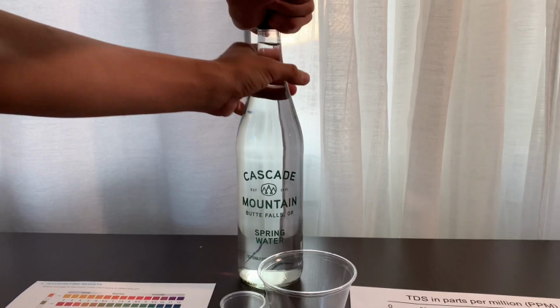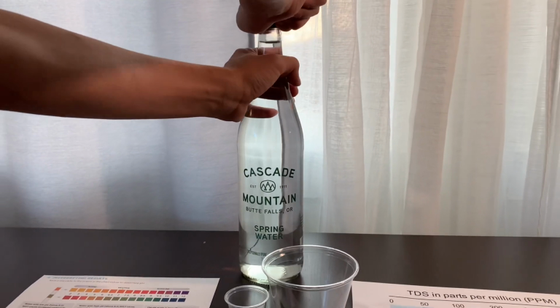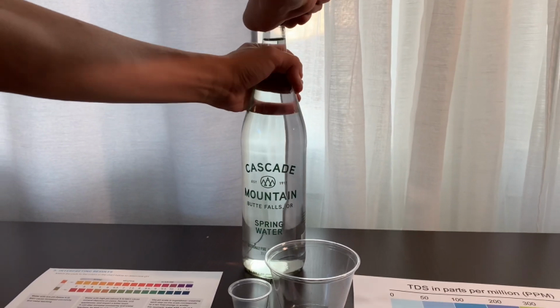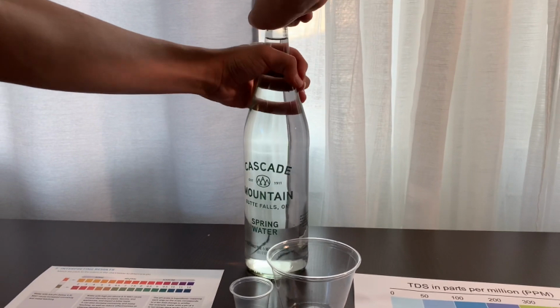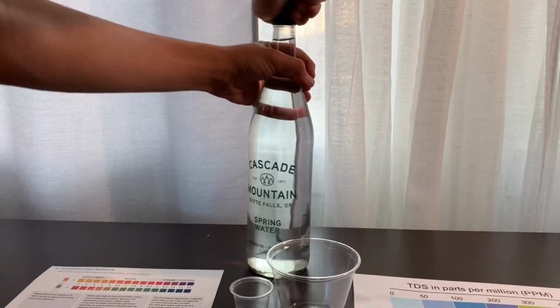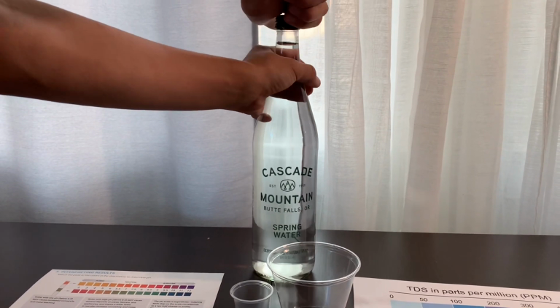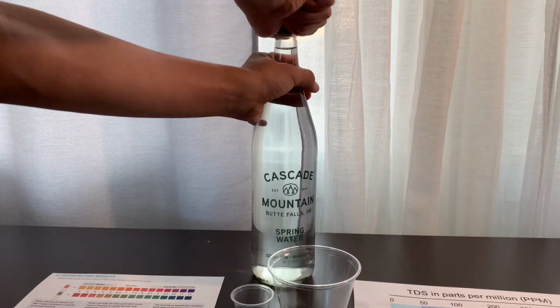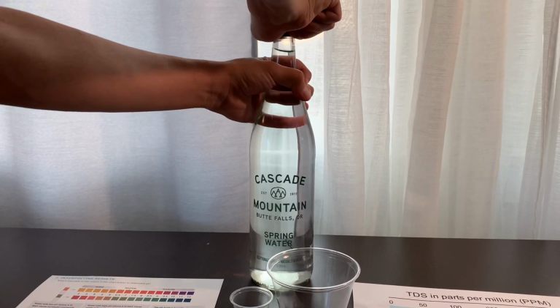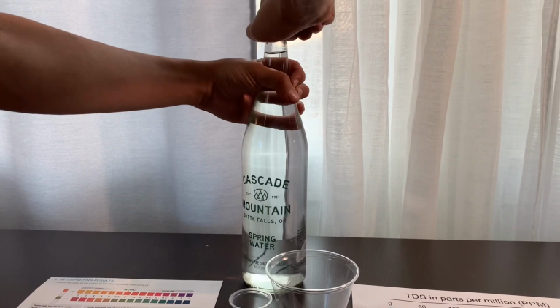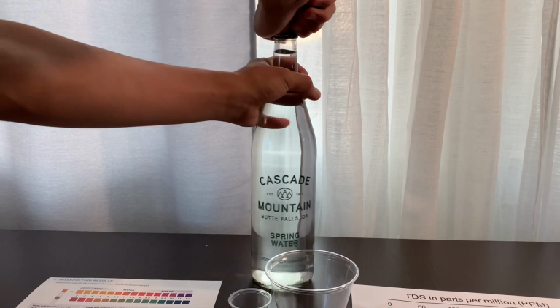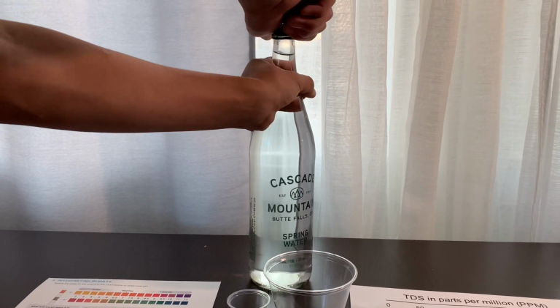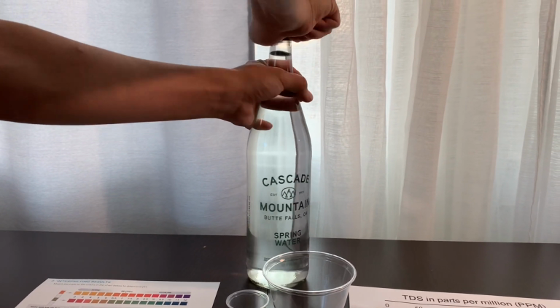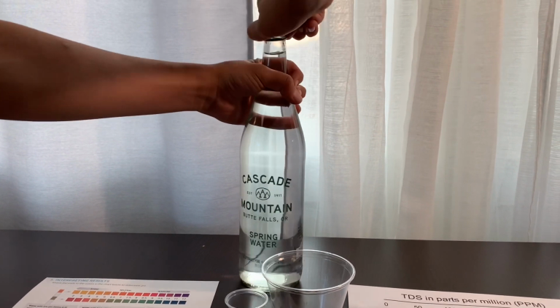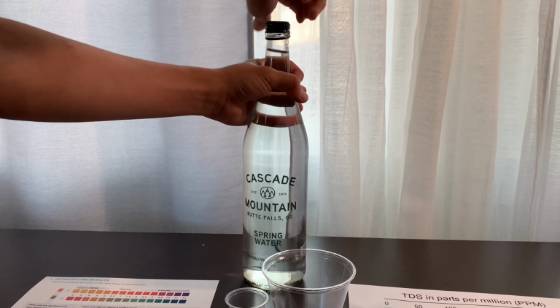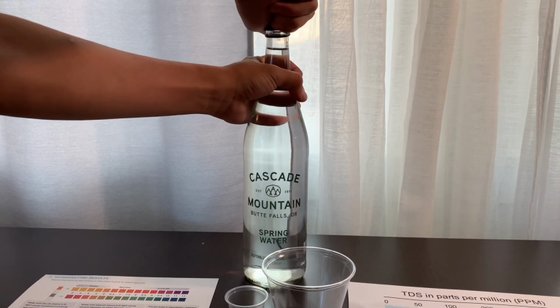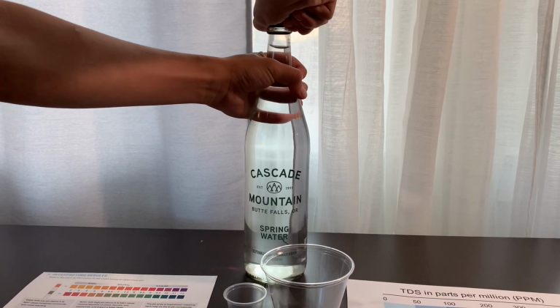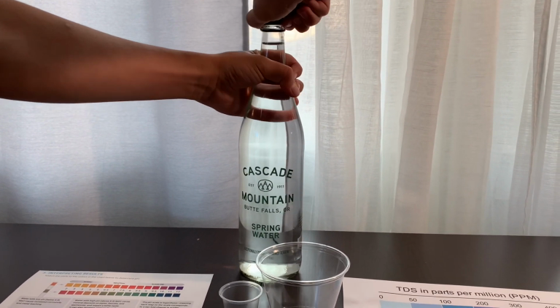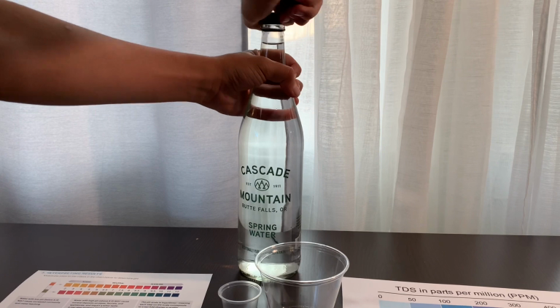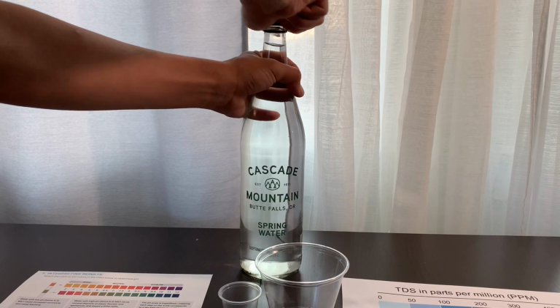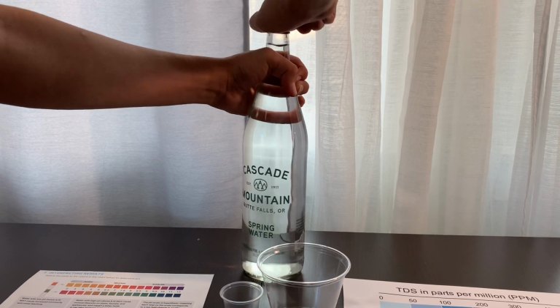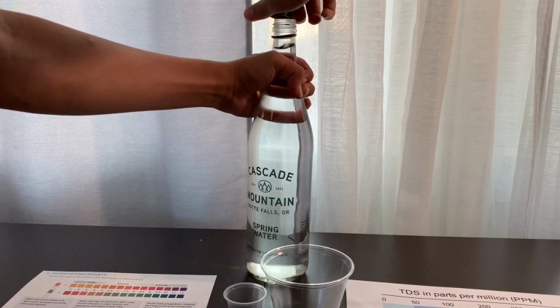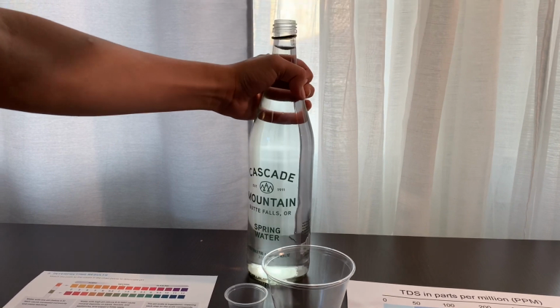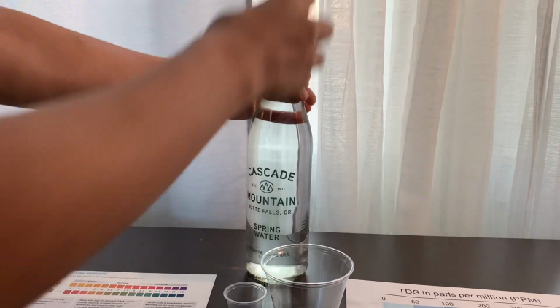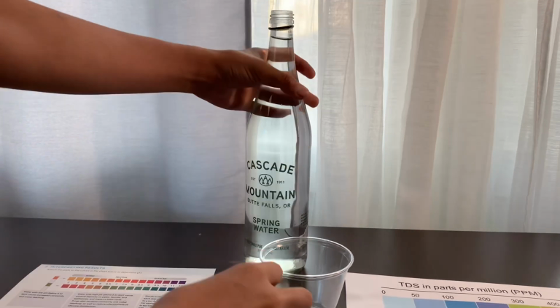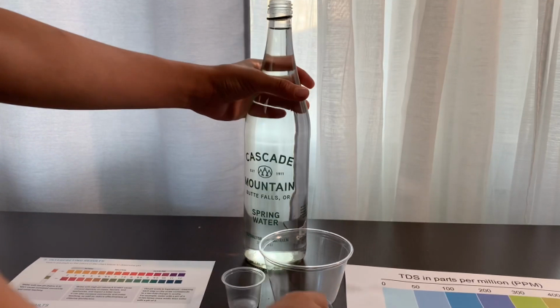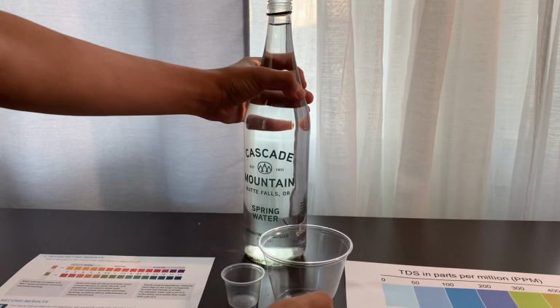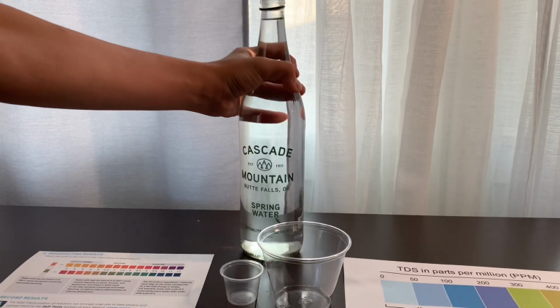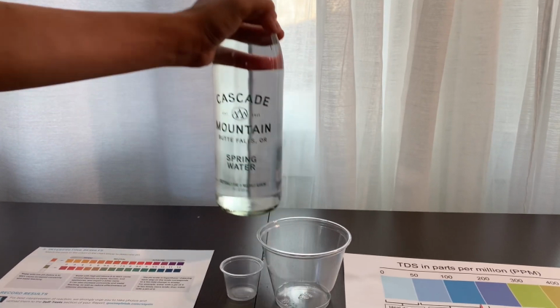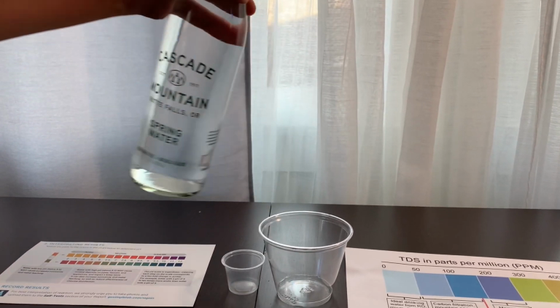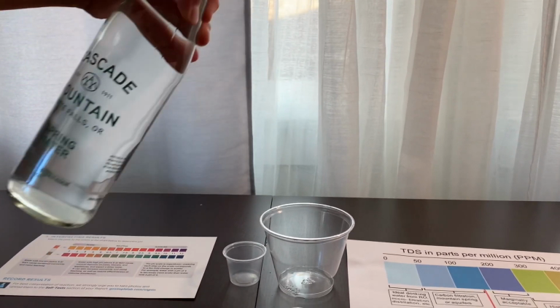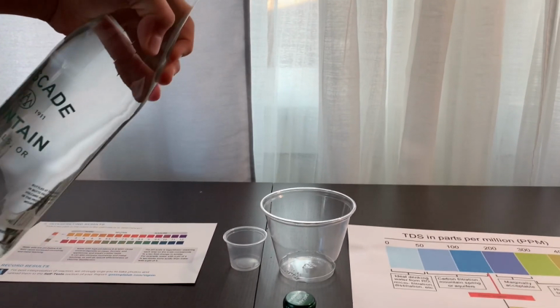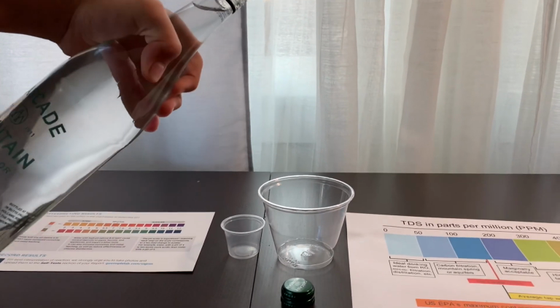Let's test the pH and TDS levels. Let's pour some water in.